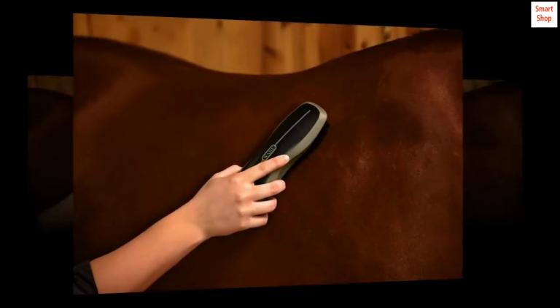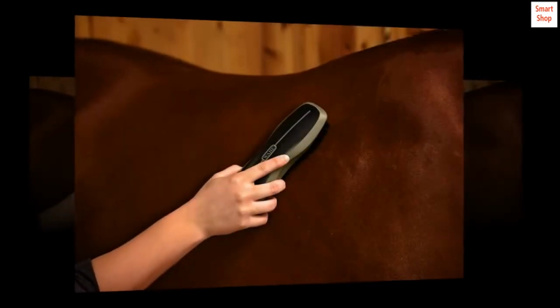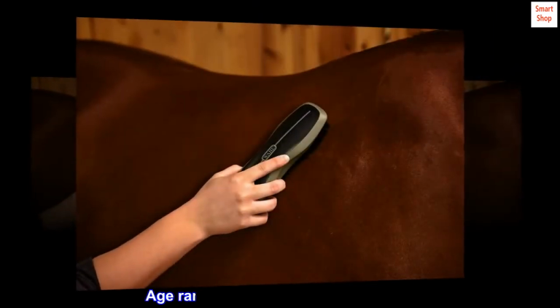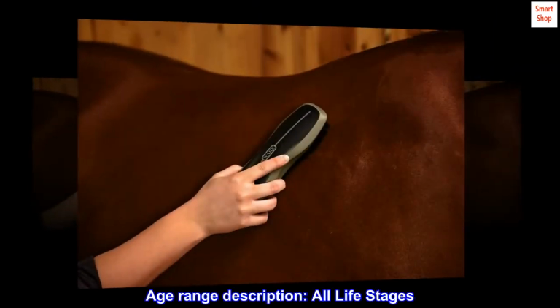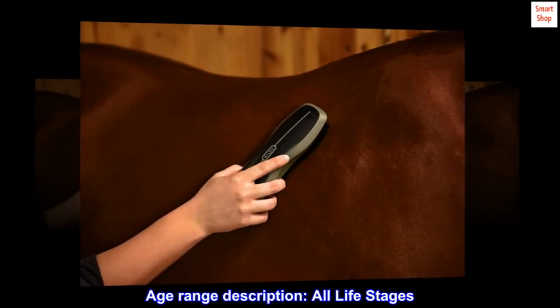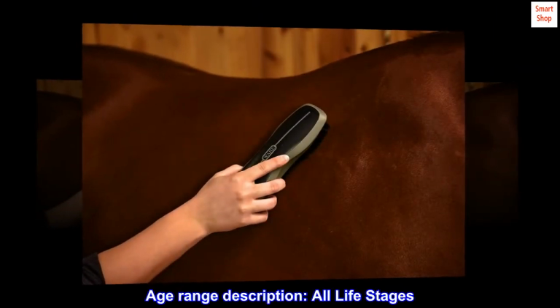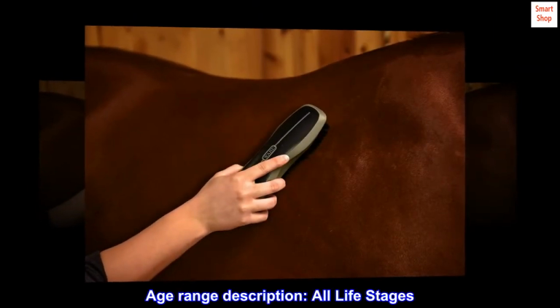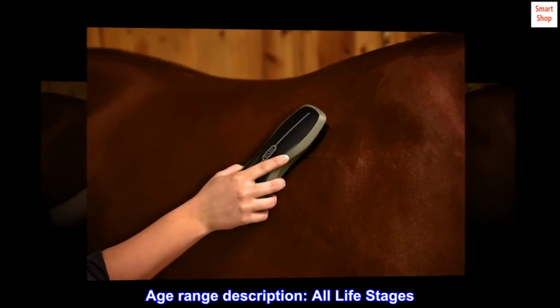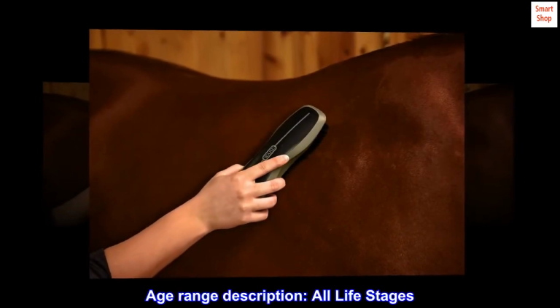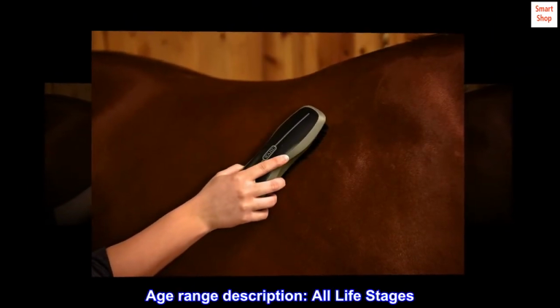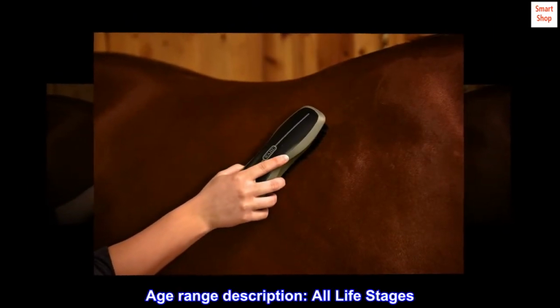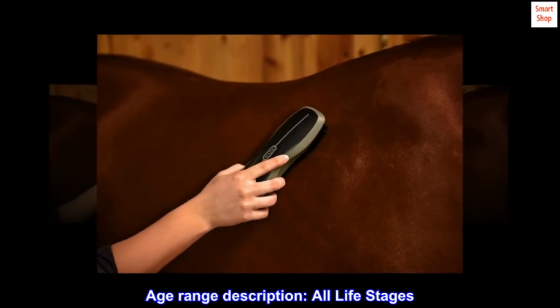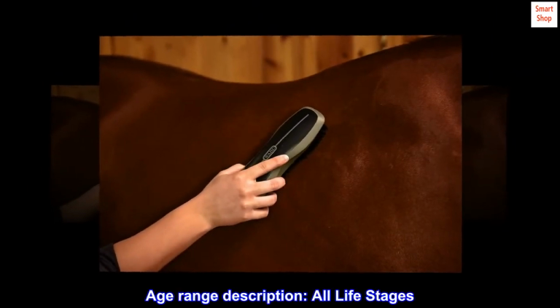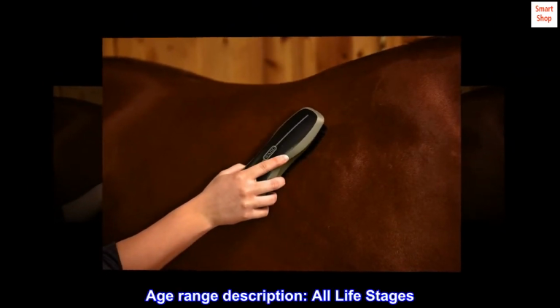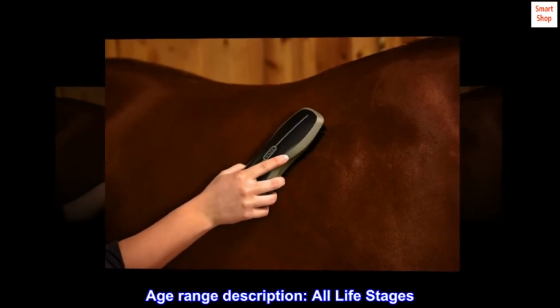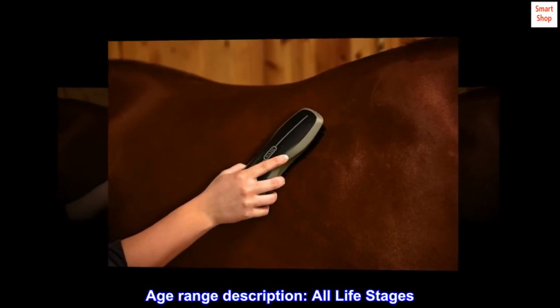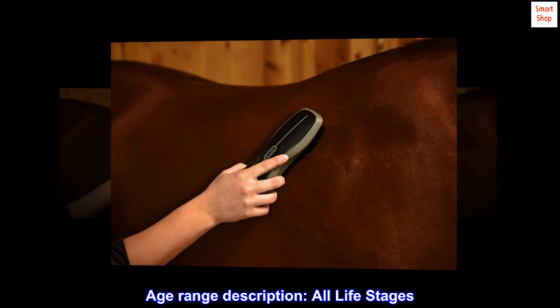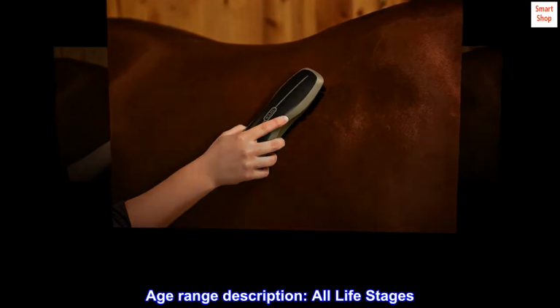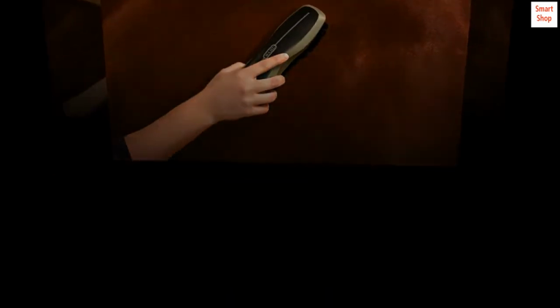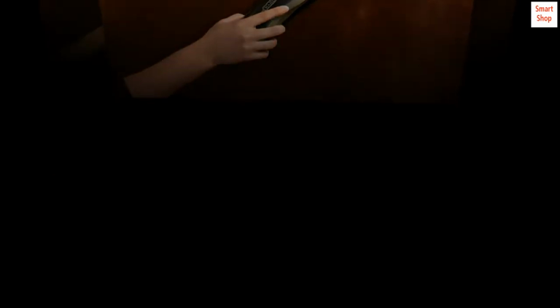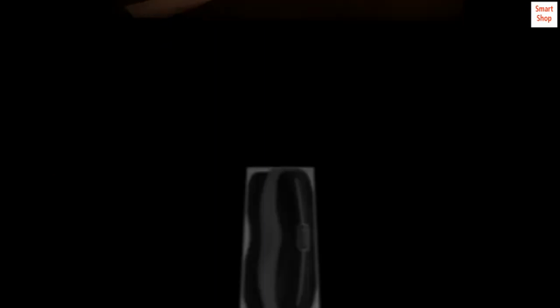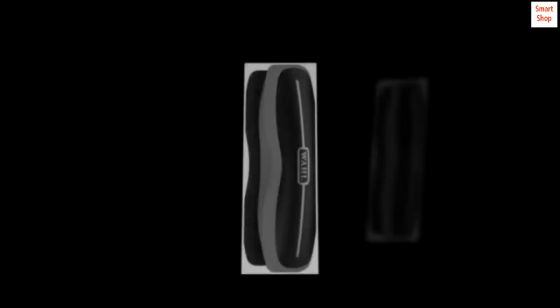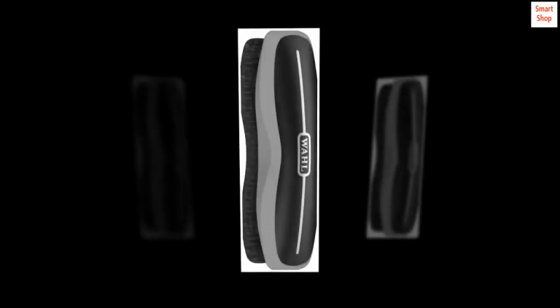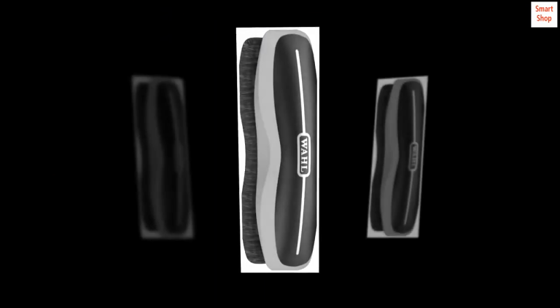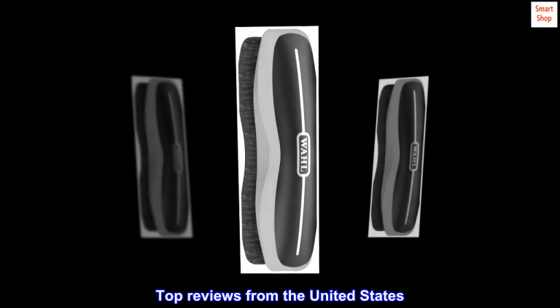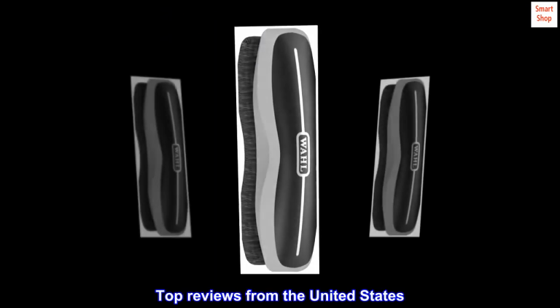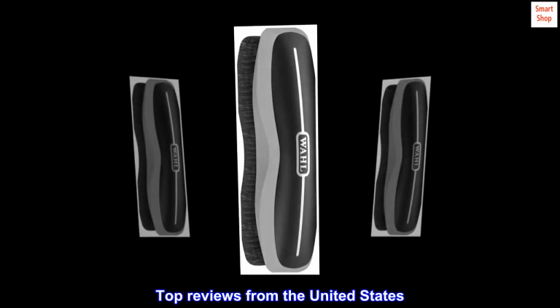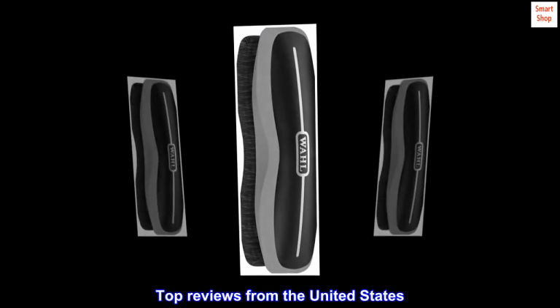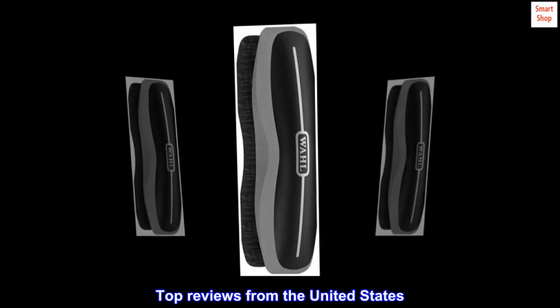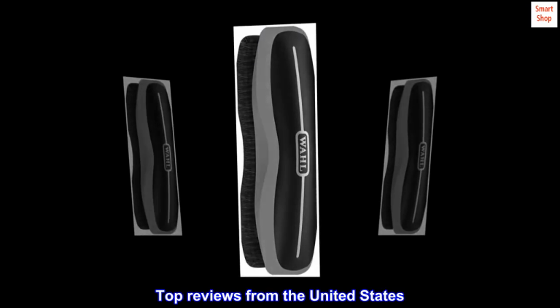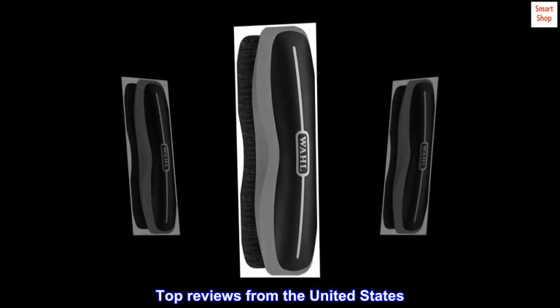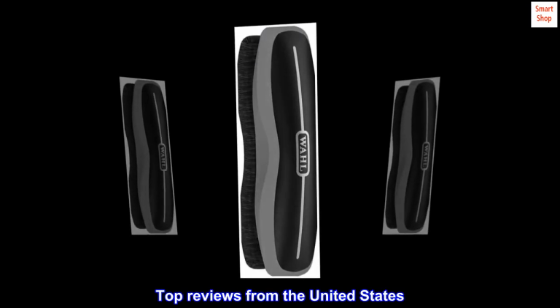Age range description: all life stages. Top reviews from the United States.